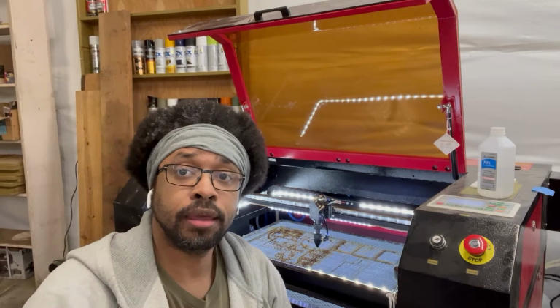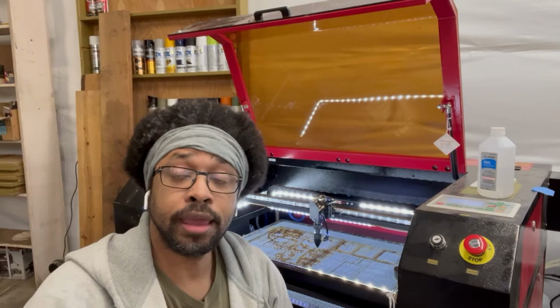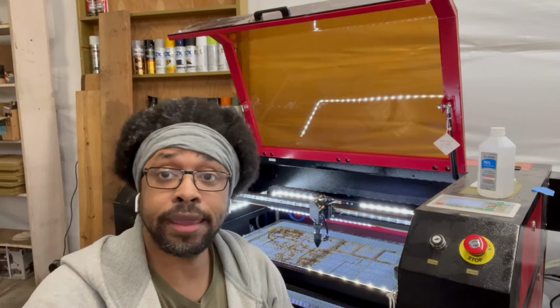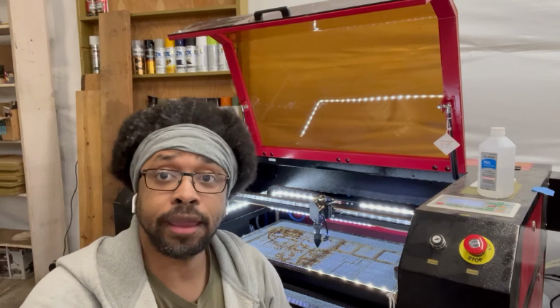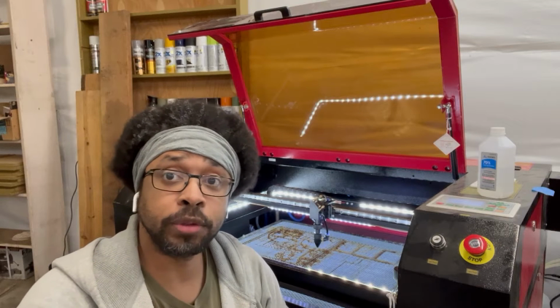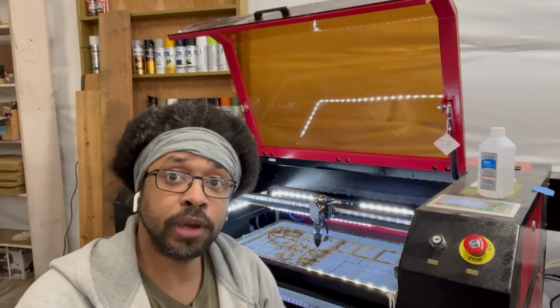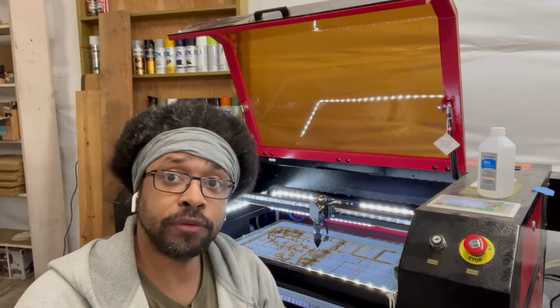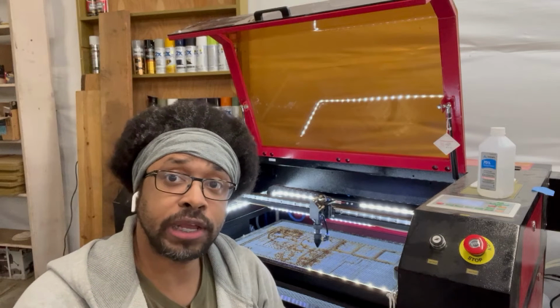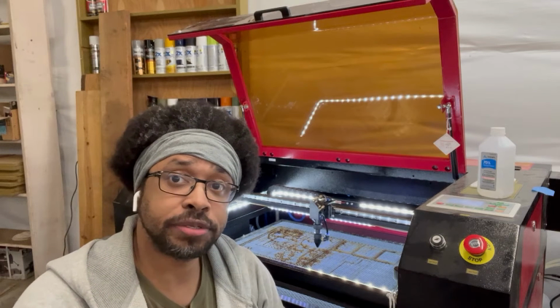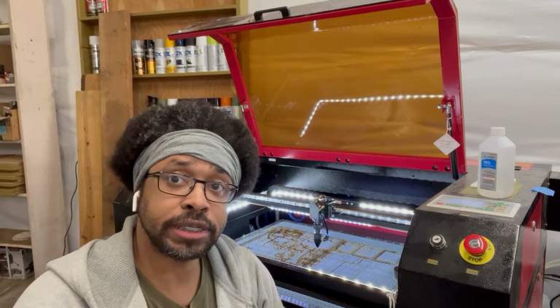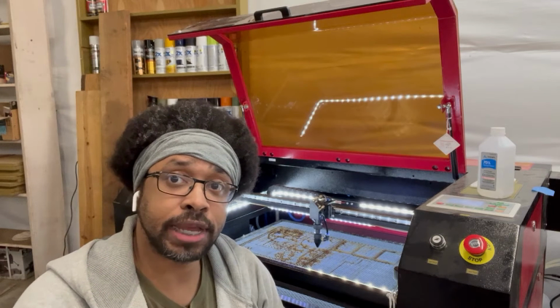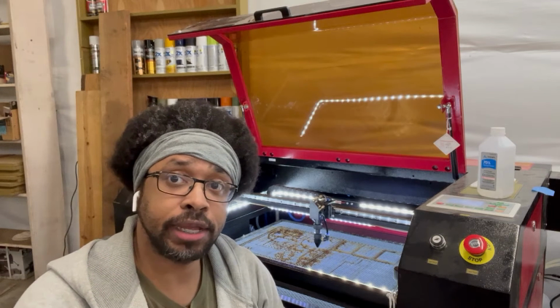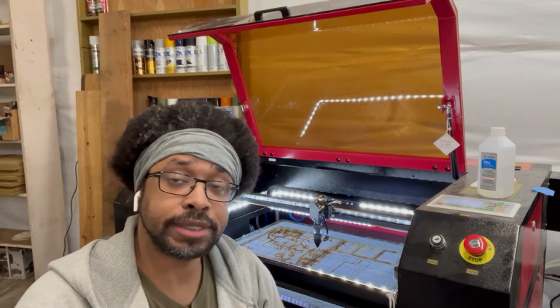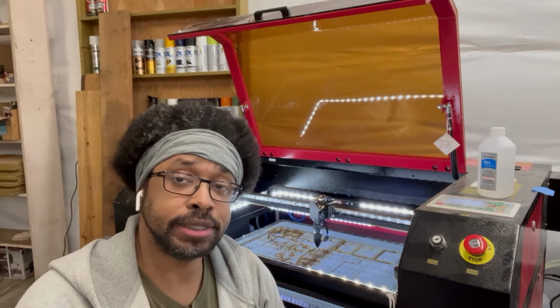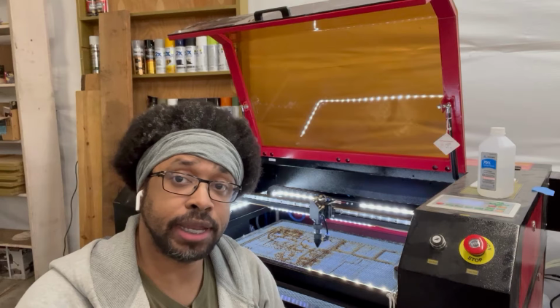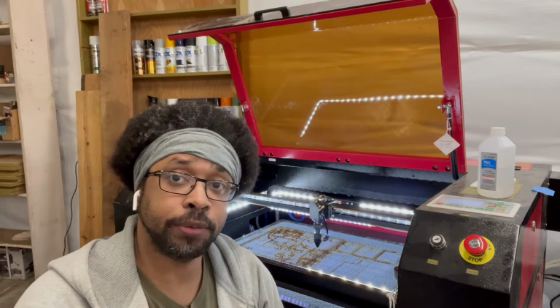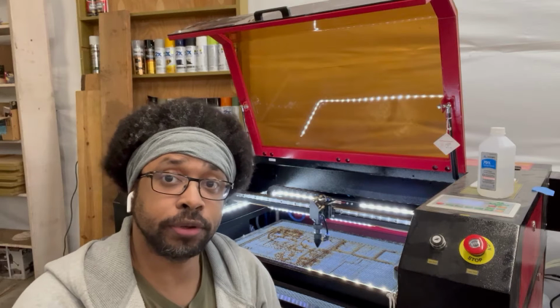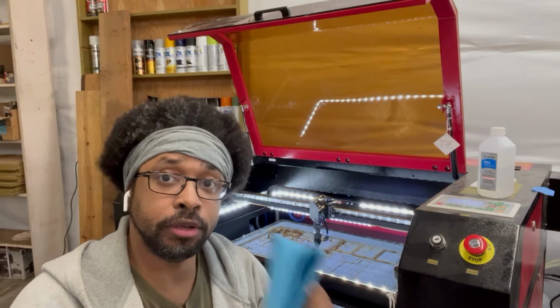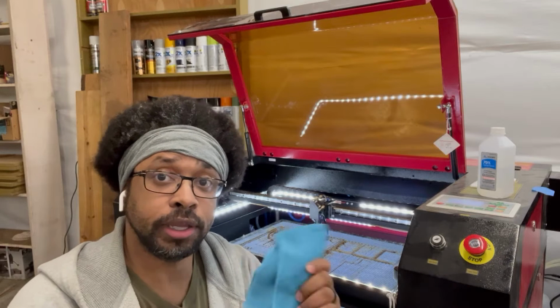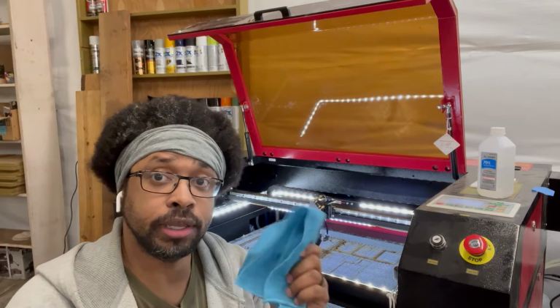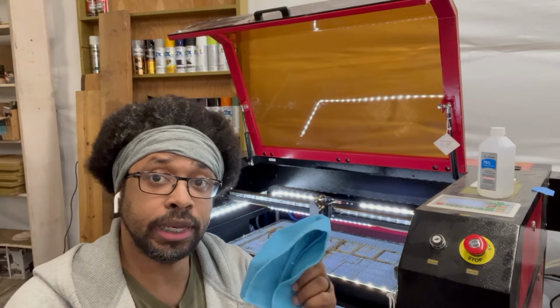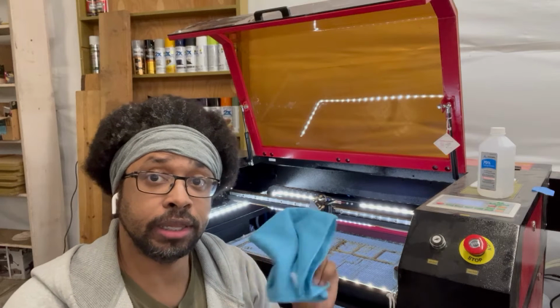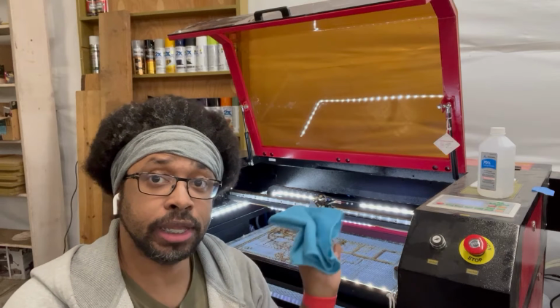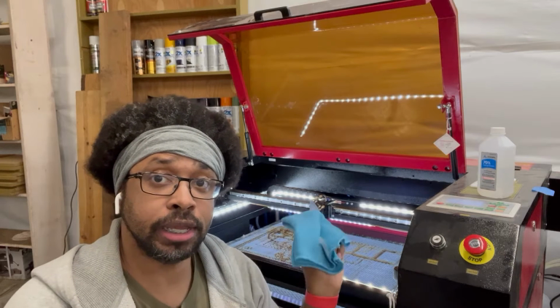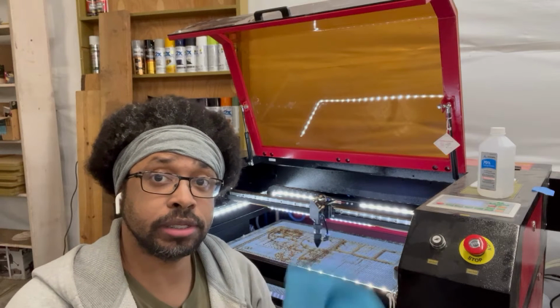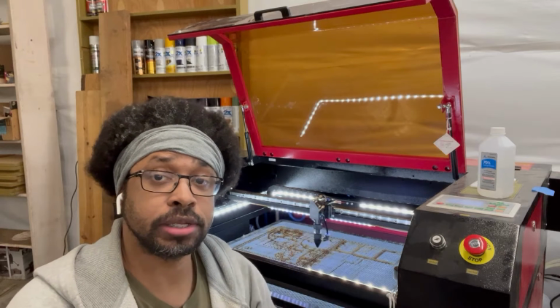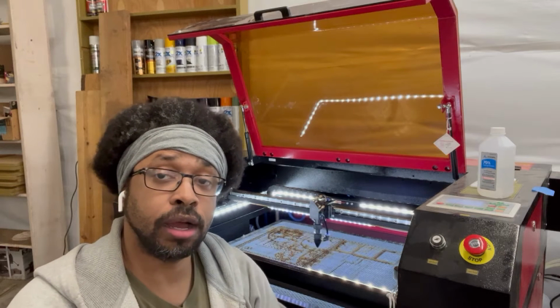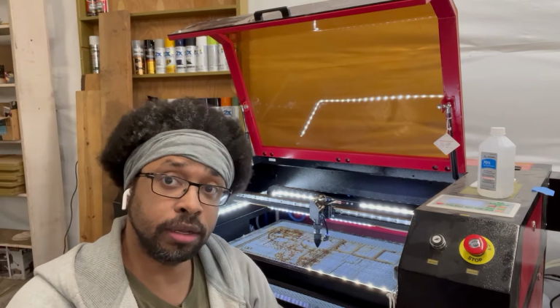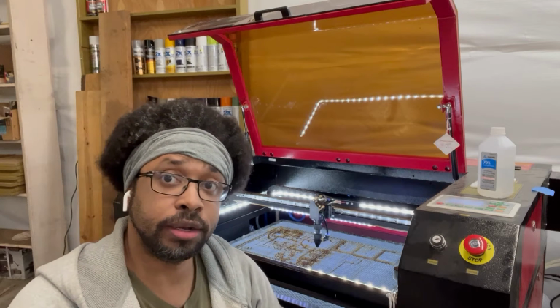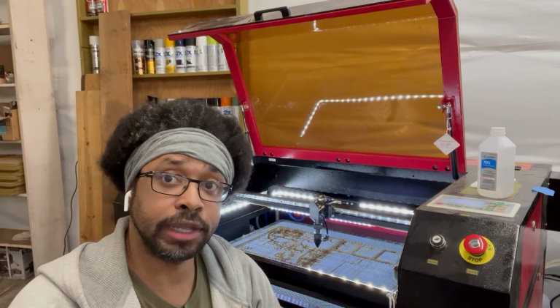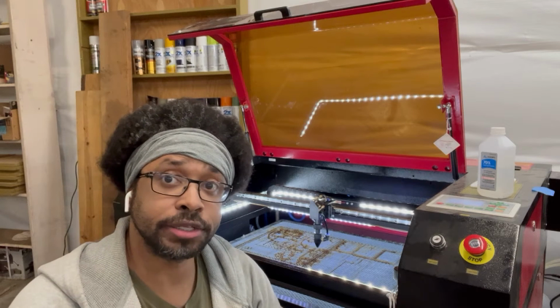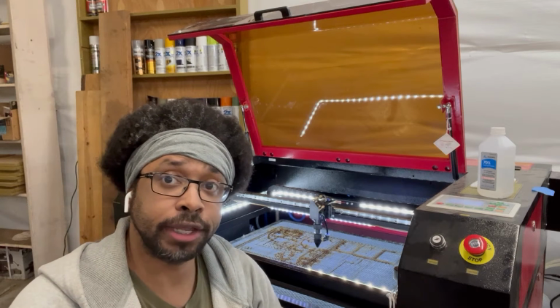Hey, I'm Kumani with Banner Stray Designs and today we're going to be cleaning the lens on our laser head.